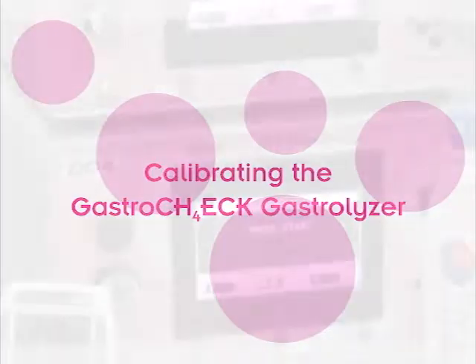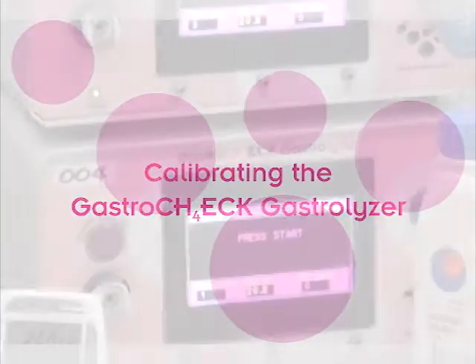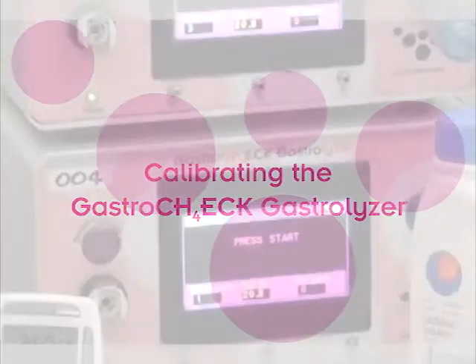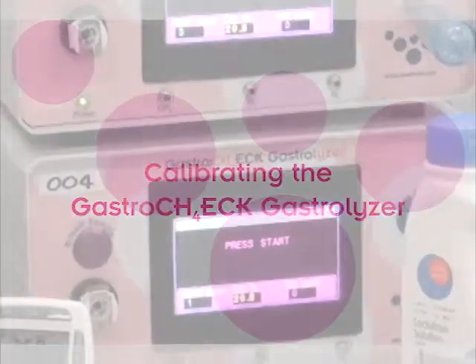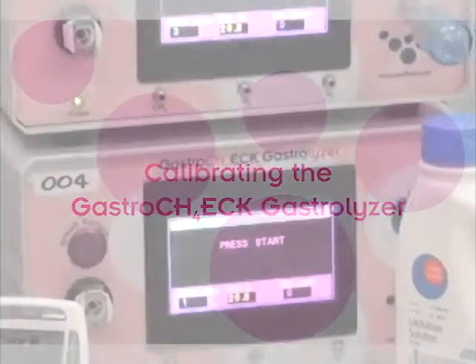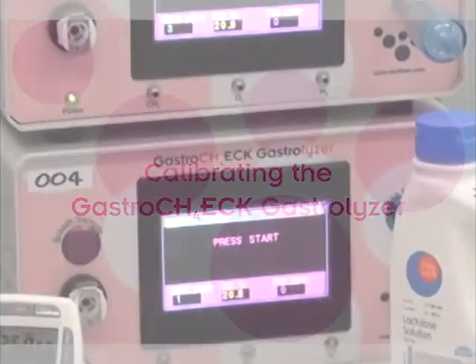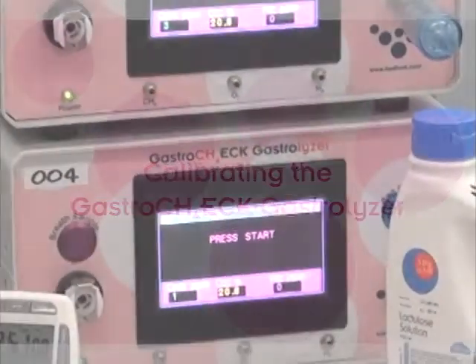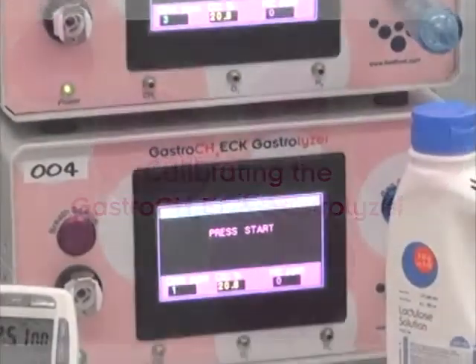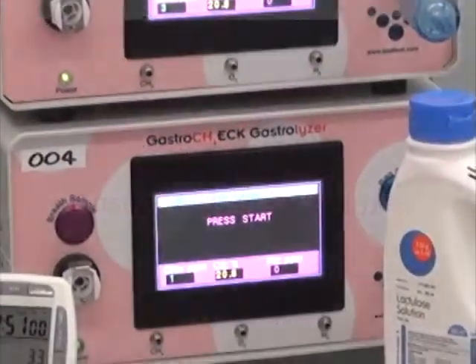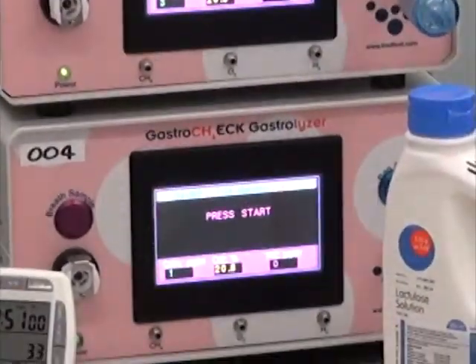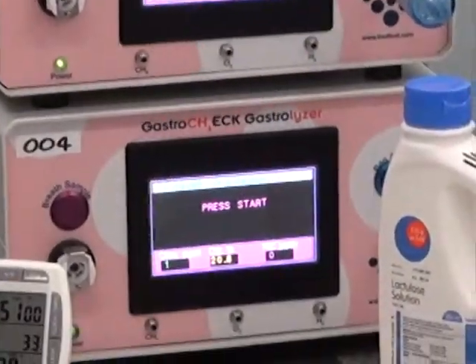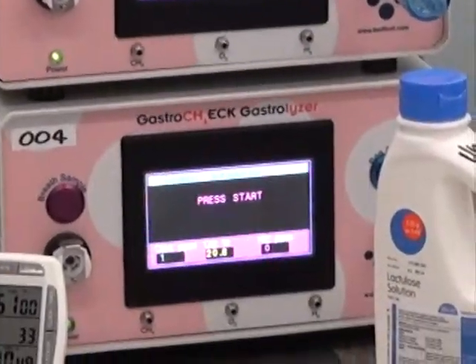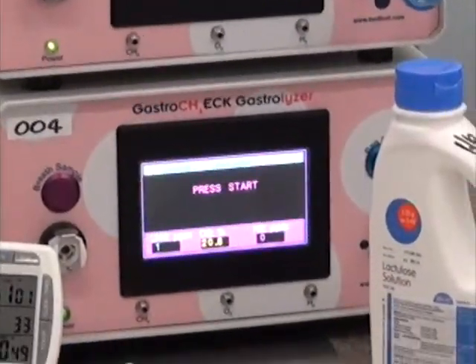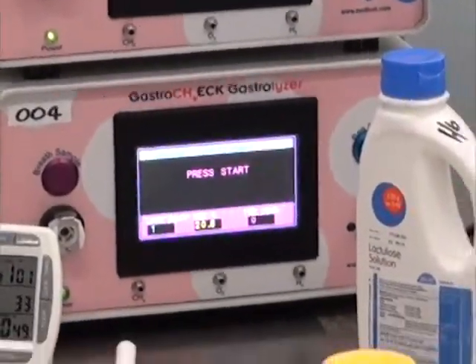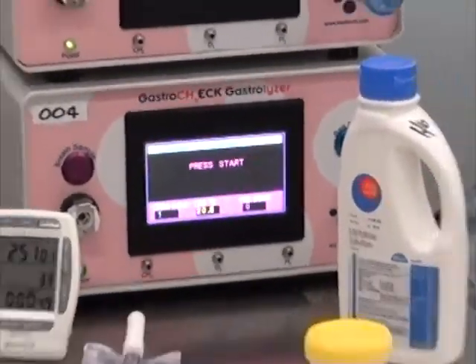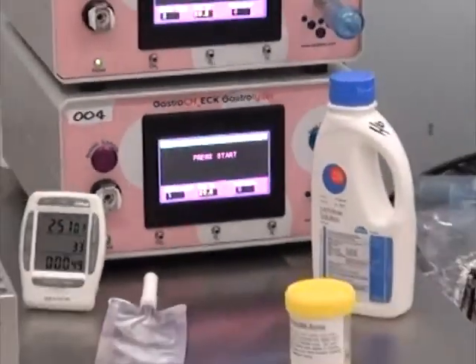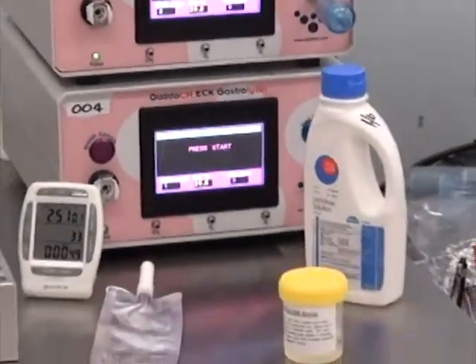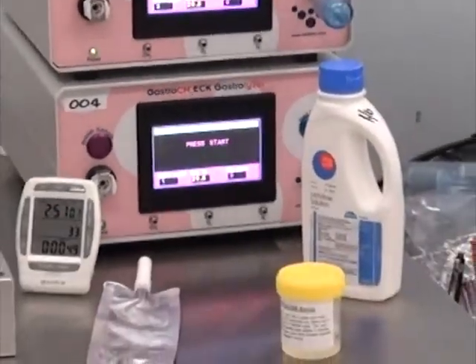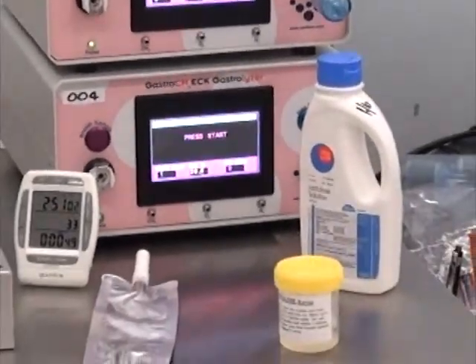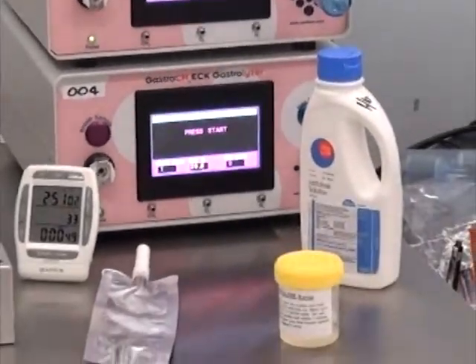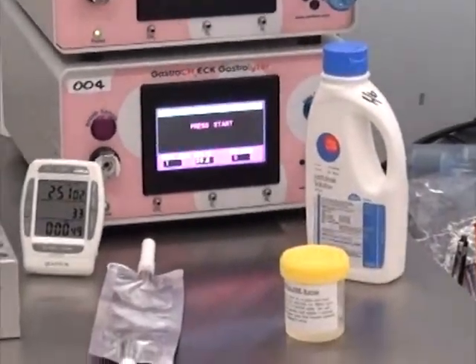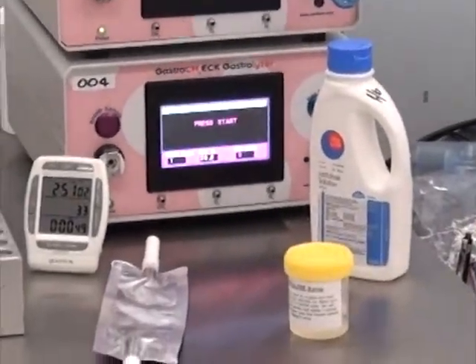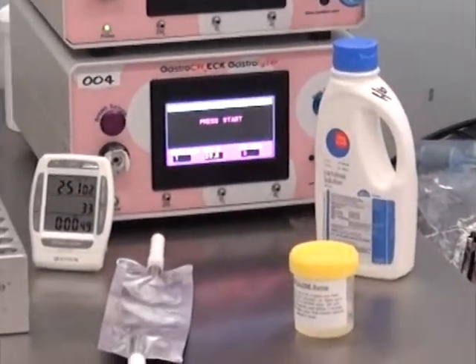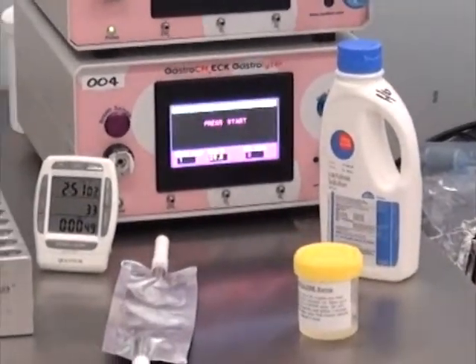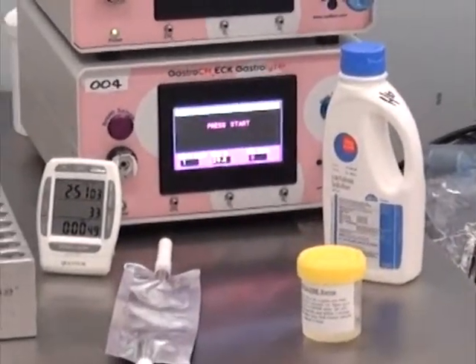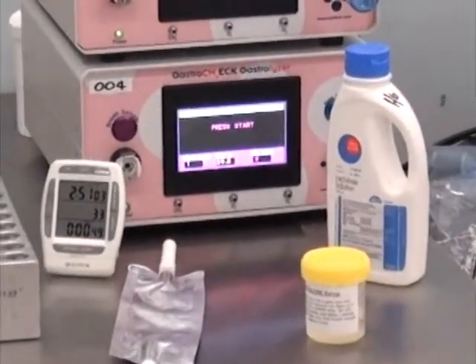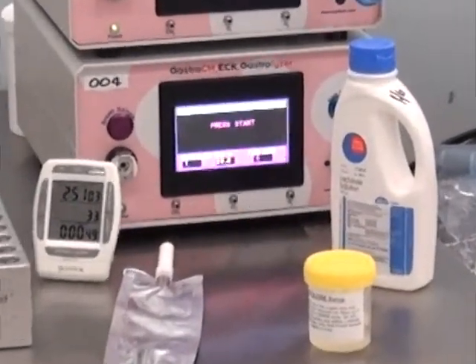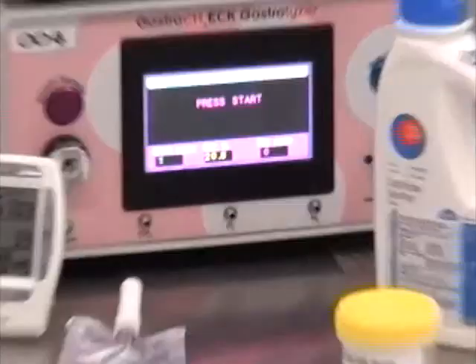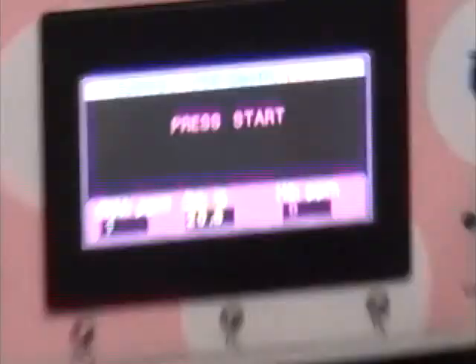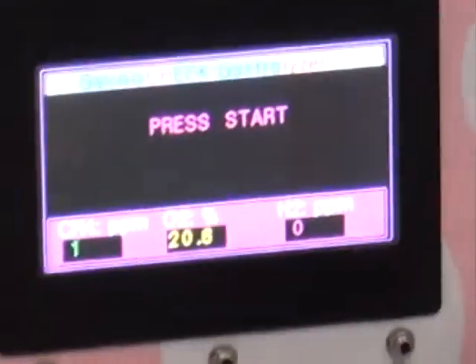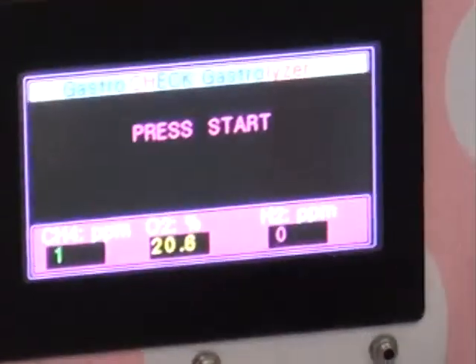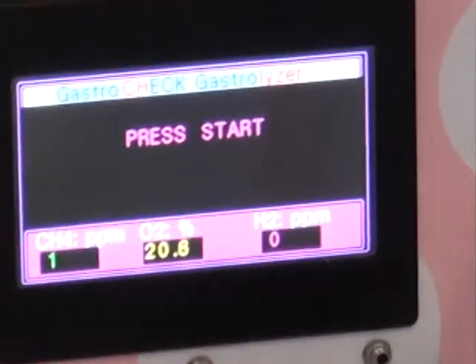It is recommended that the Gastro Check should be calibrated once a month during use and storage.